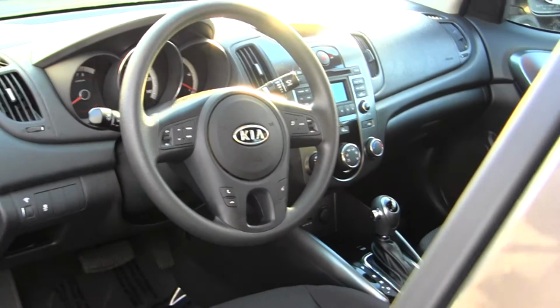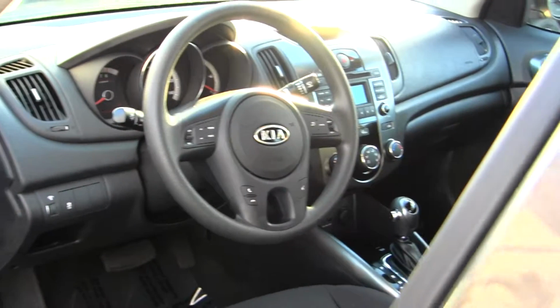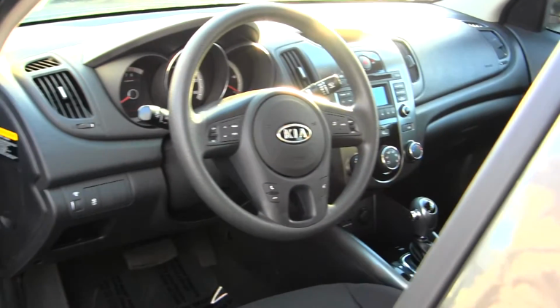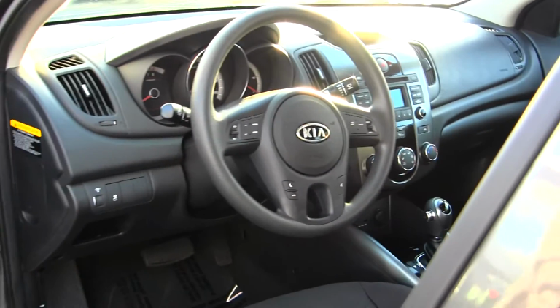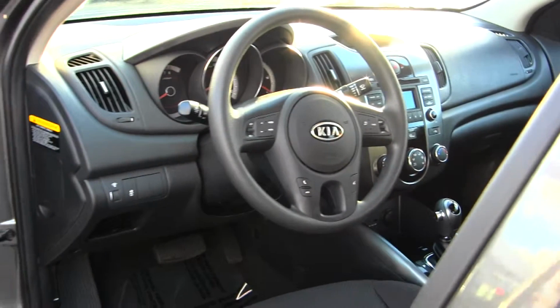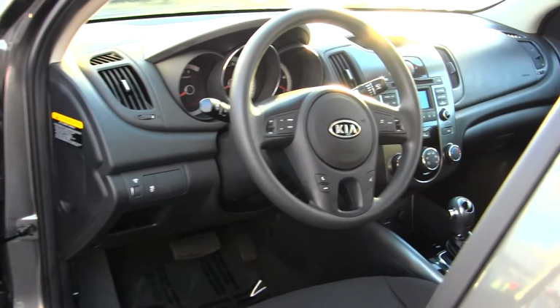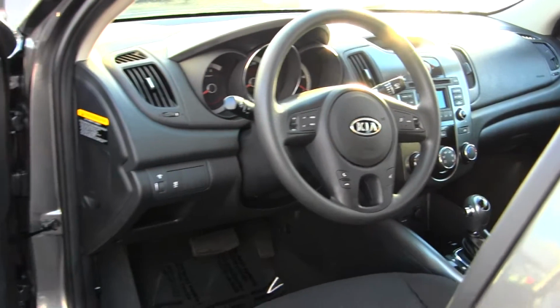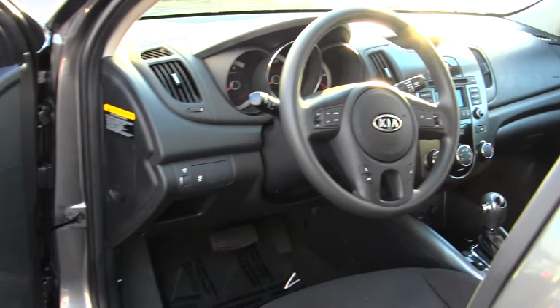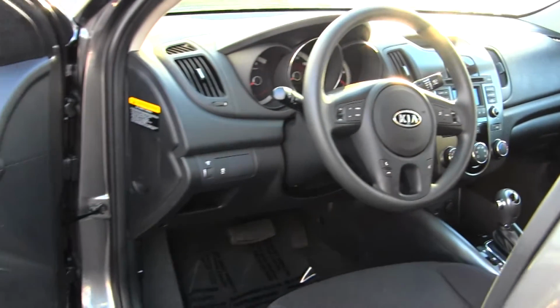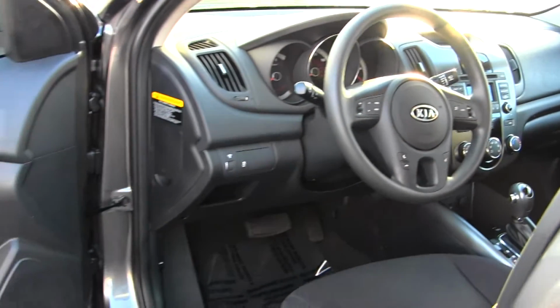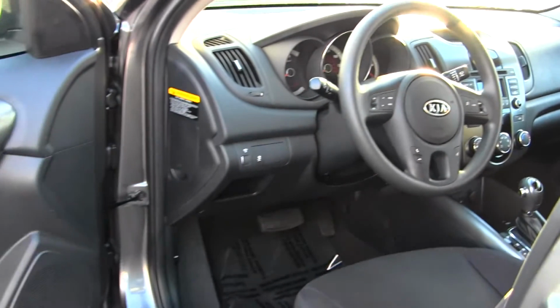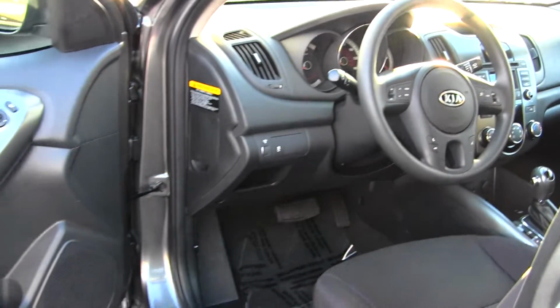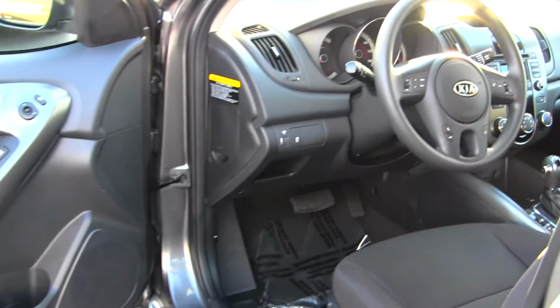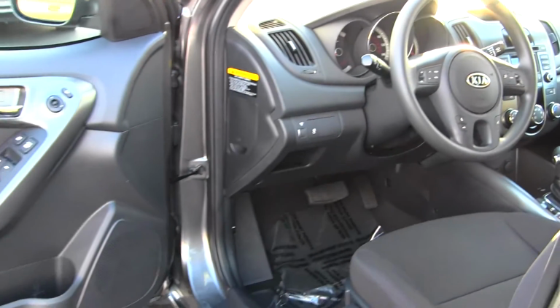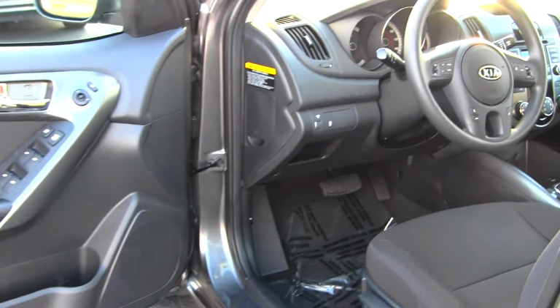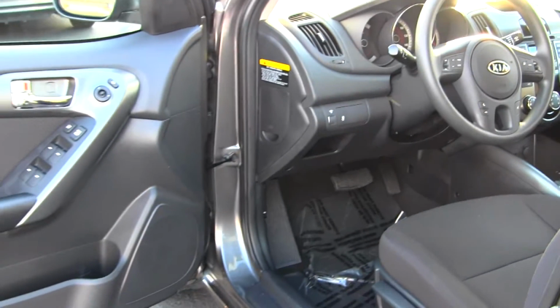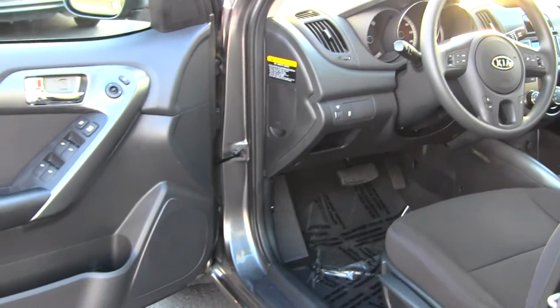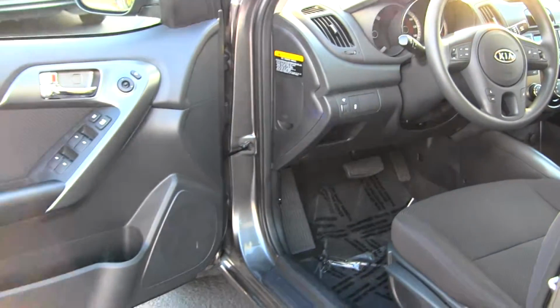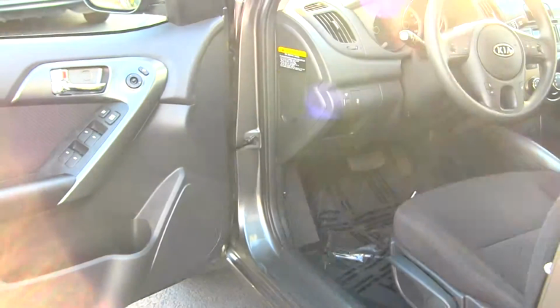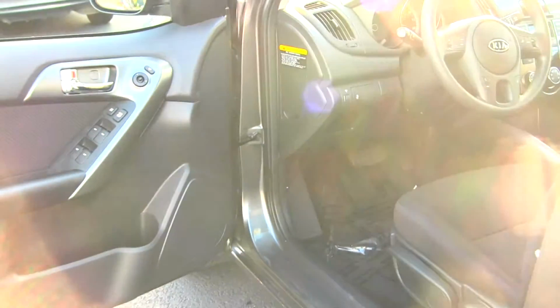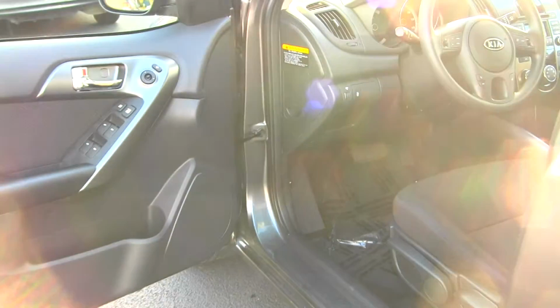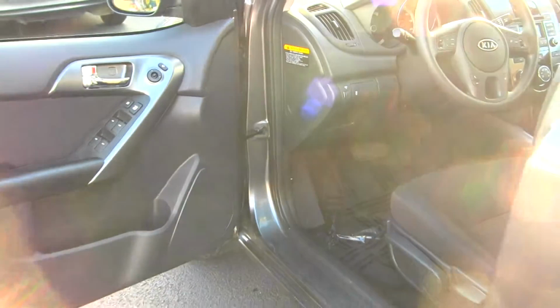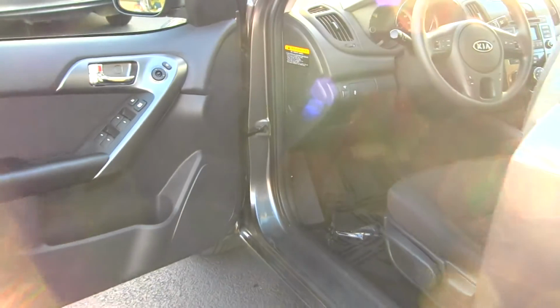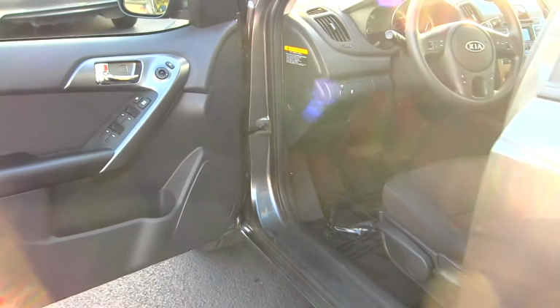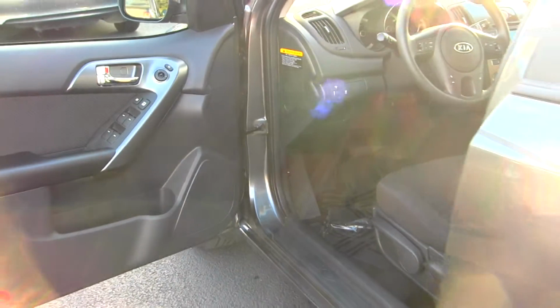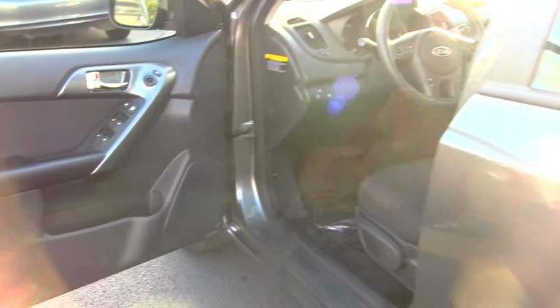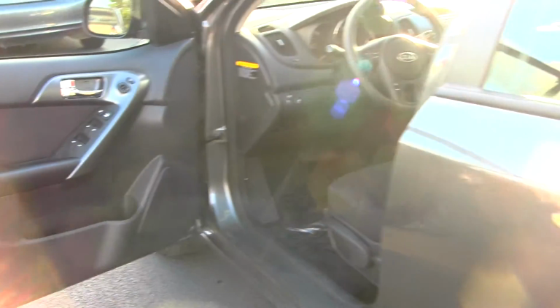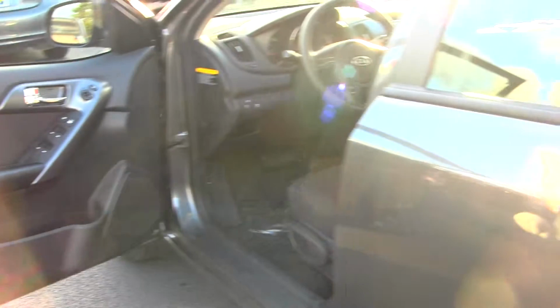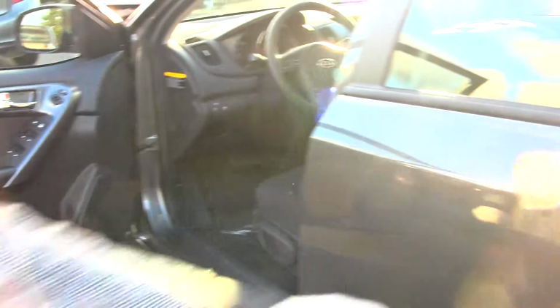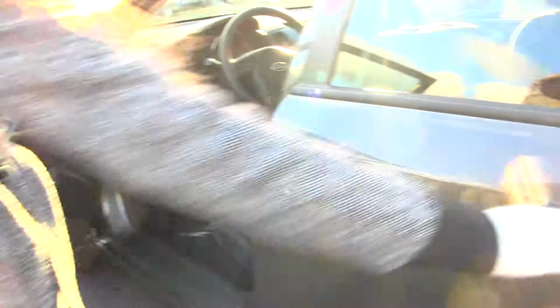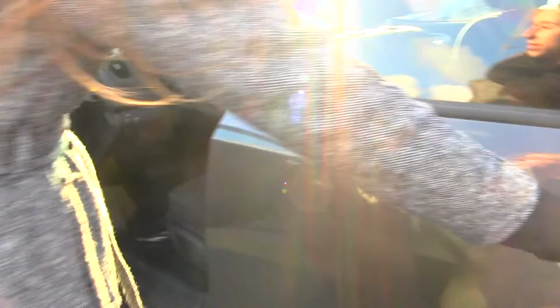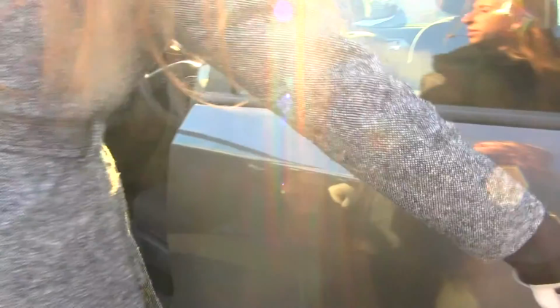It comes equipped with all of the power options — windows, locks, mirrors, and seats.